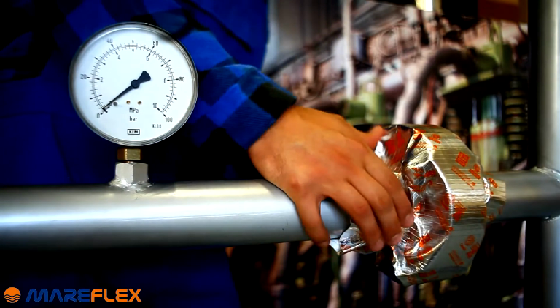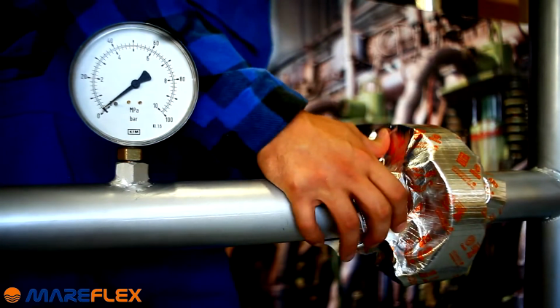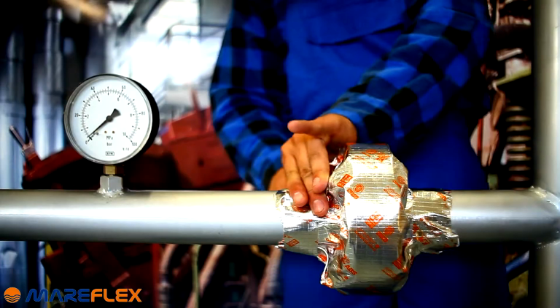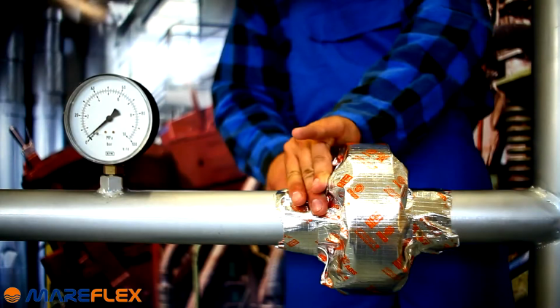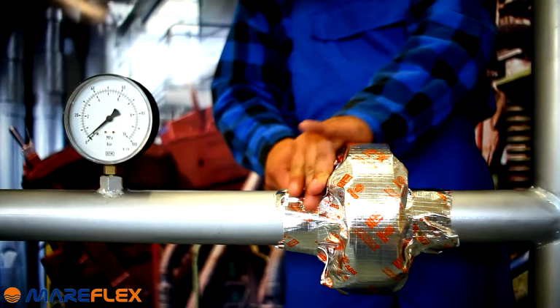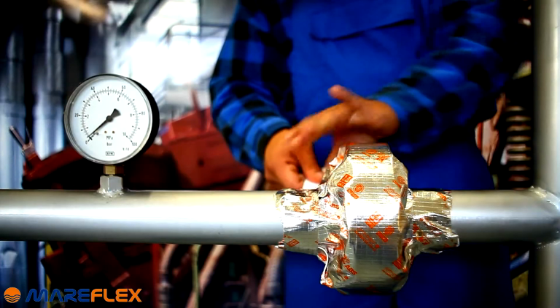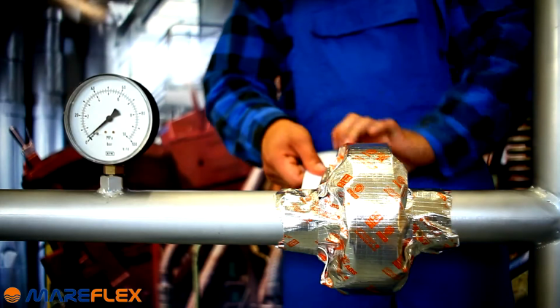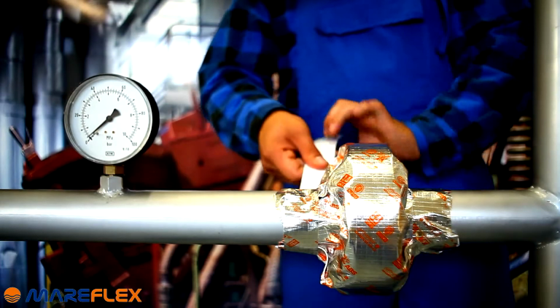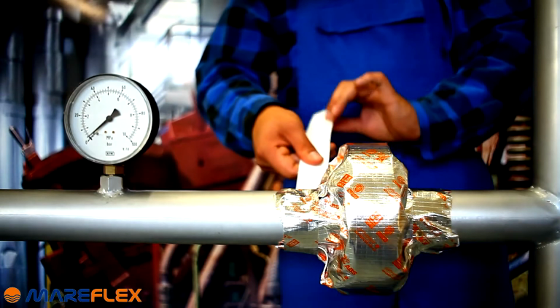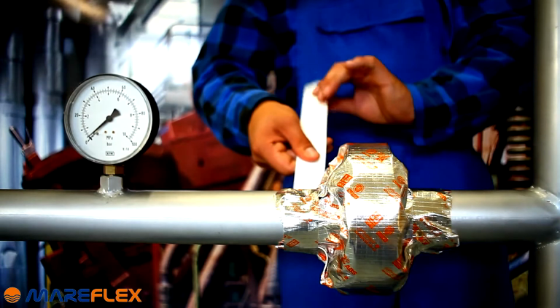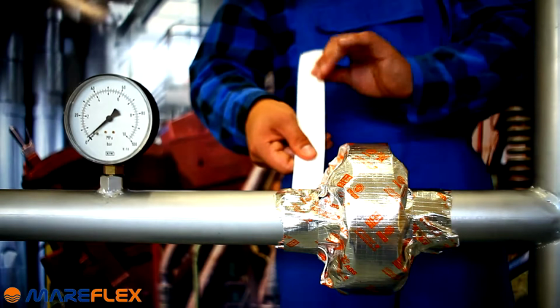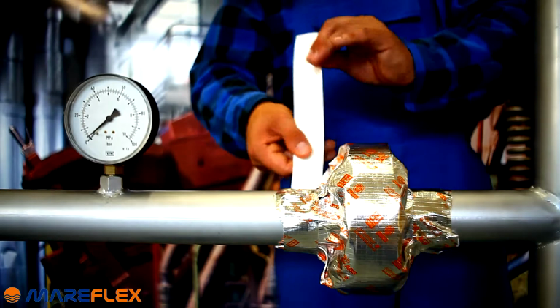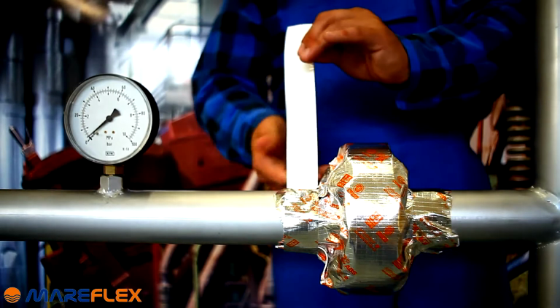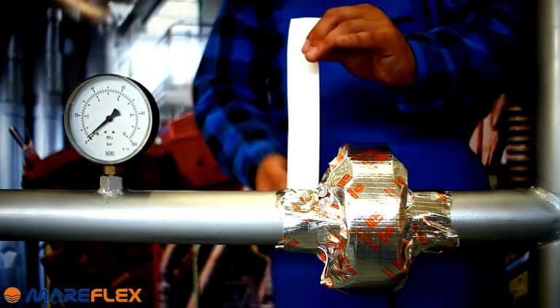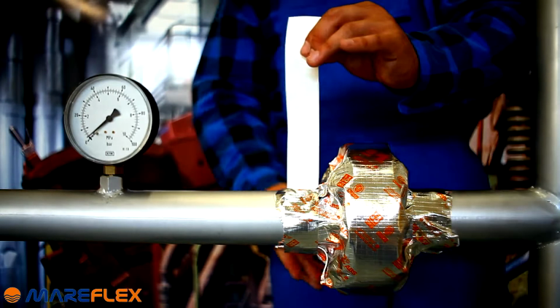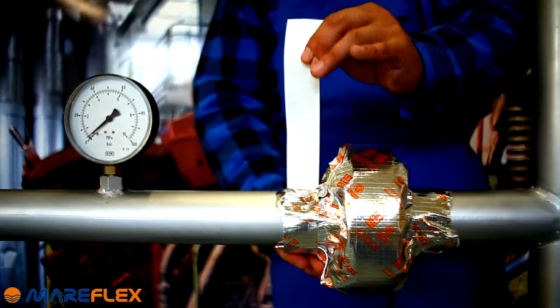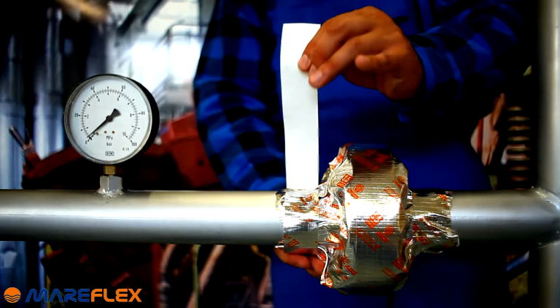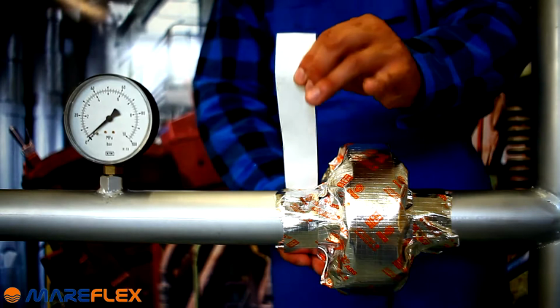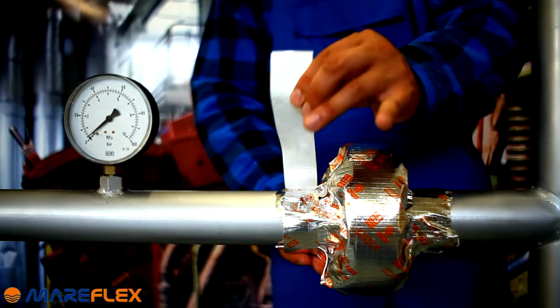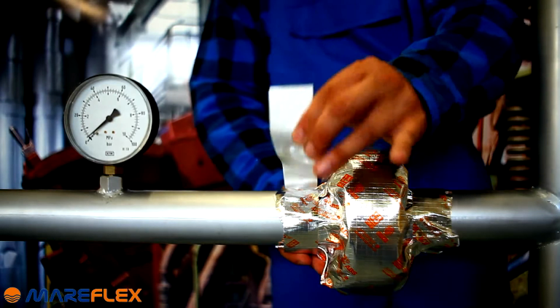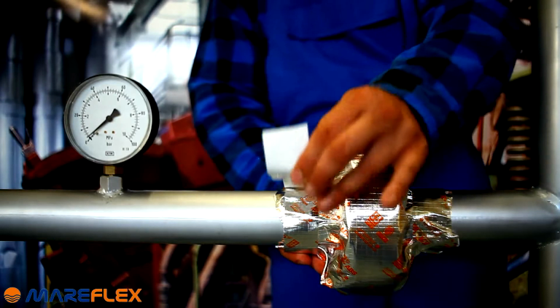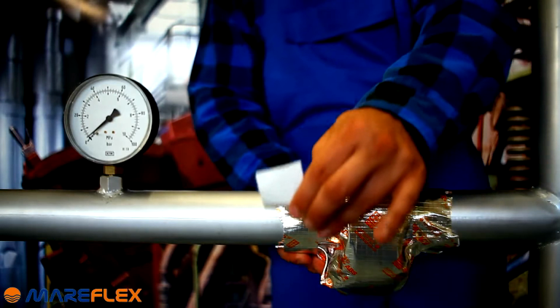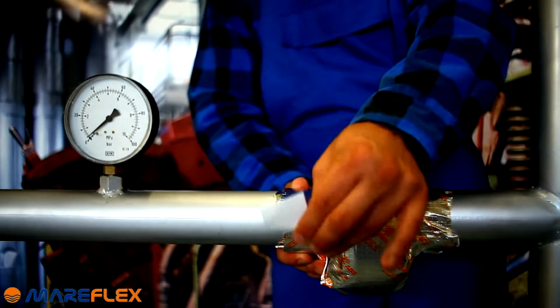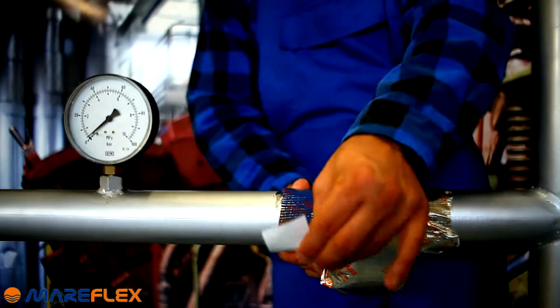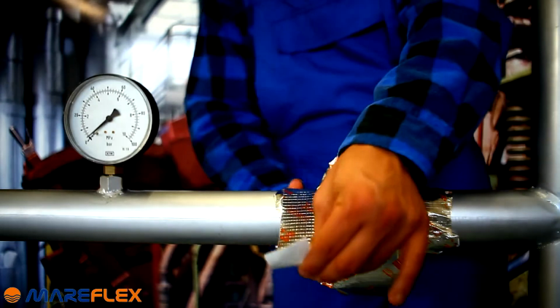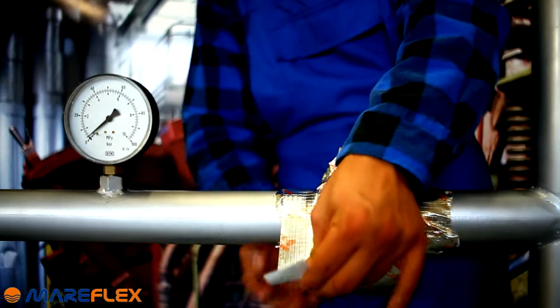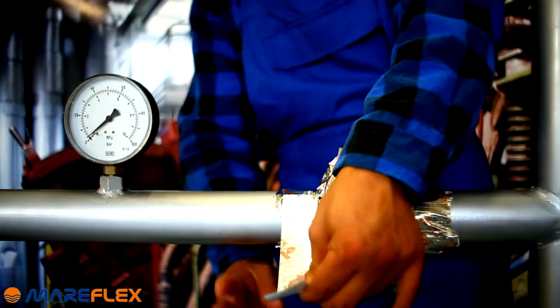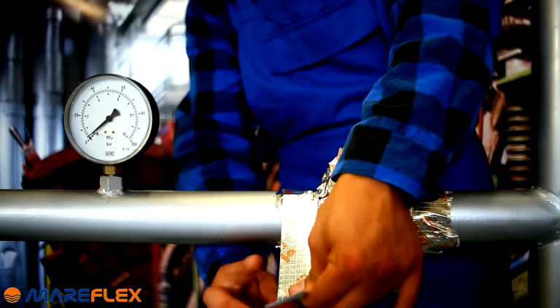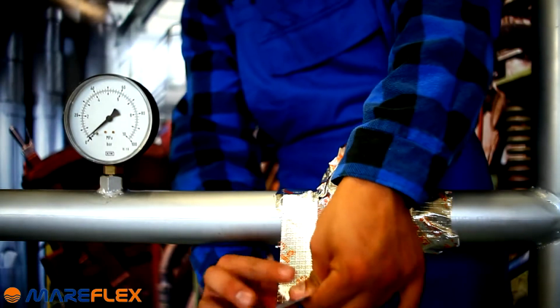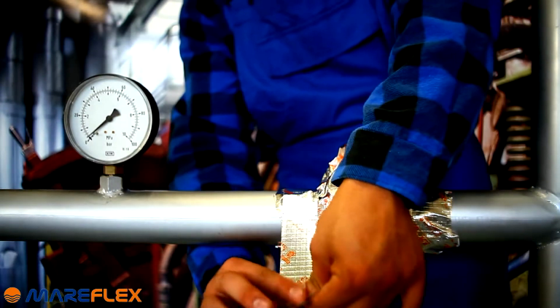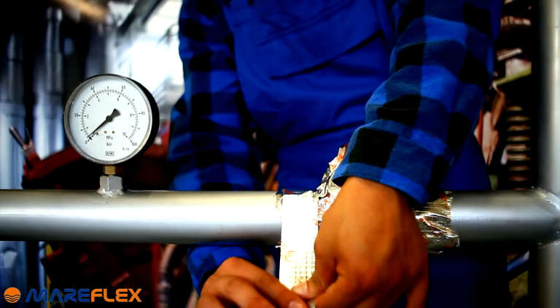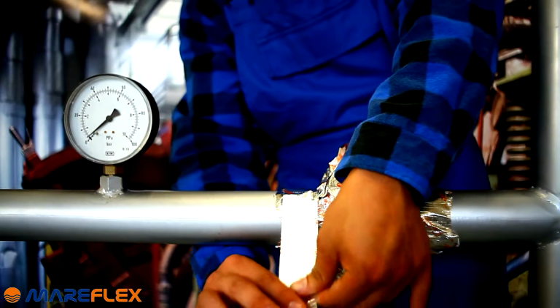It is recommended to protect the installed tape with narrow stripes on both edges.